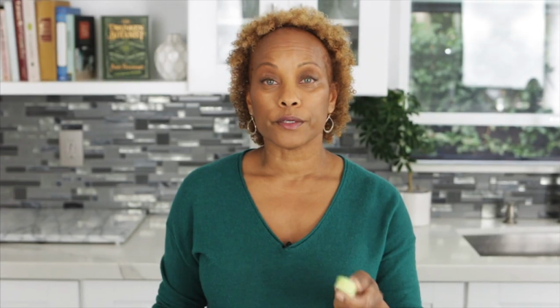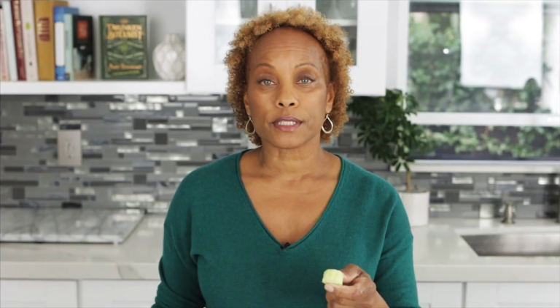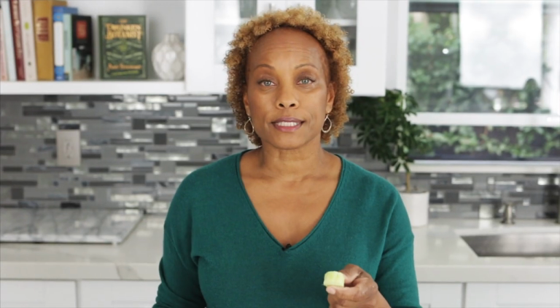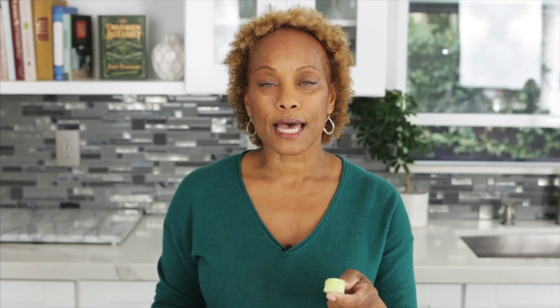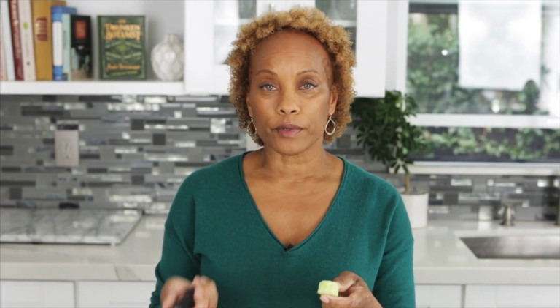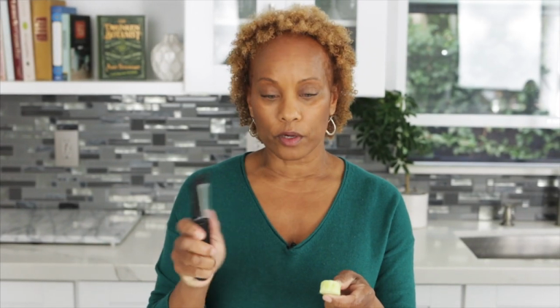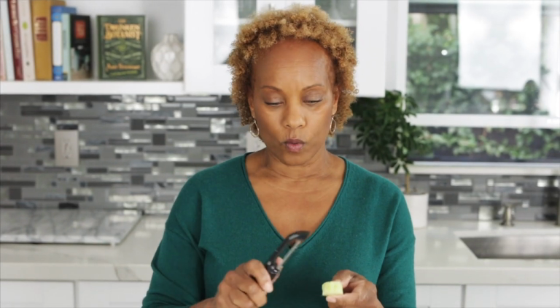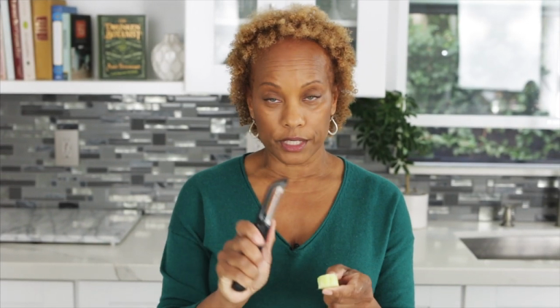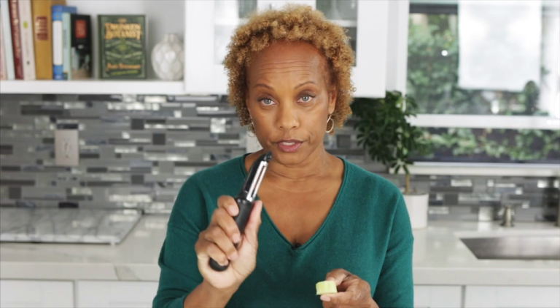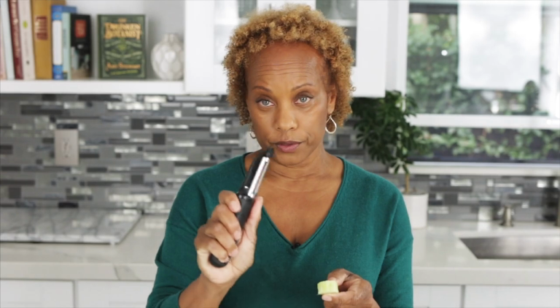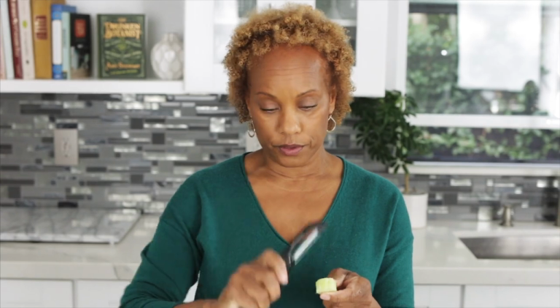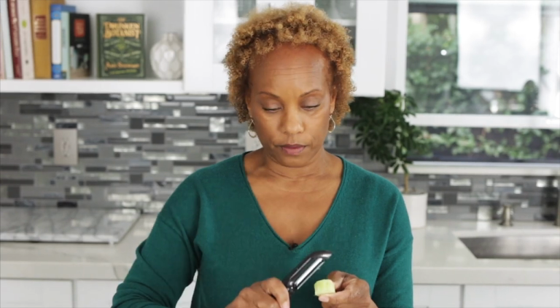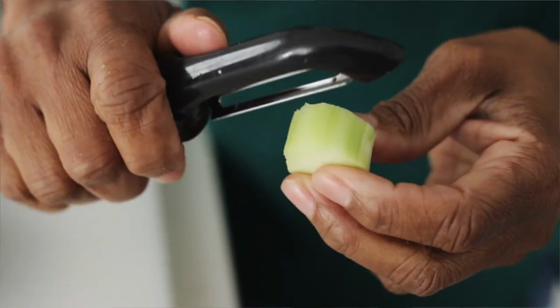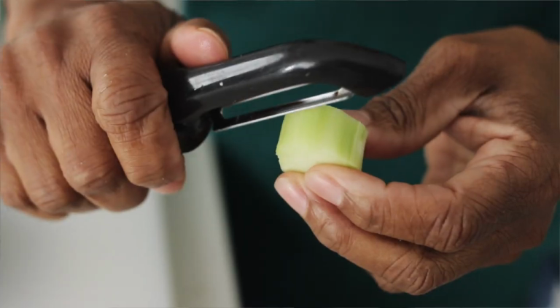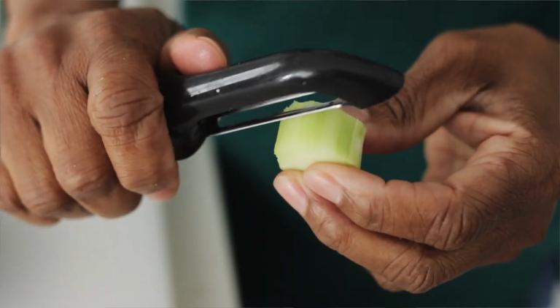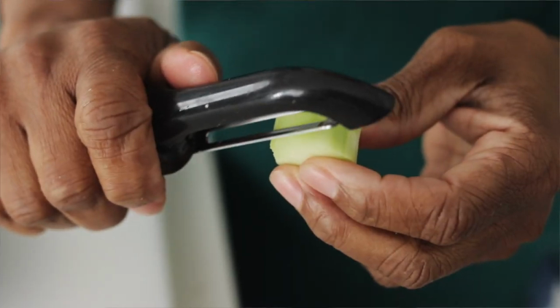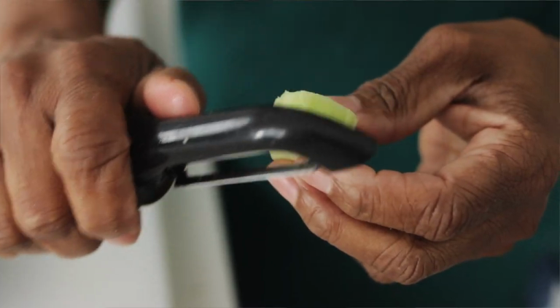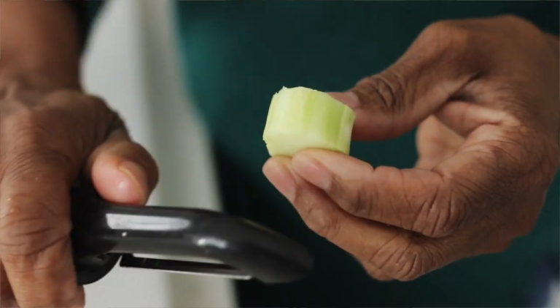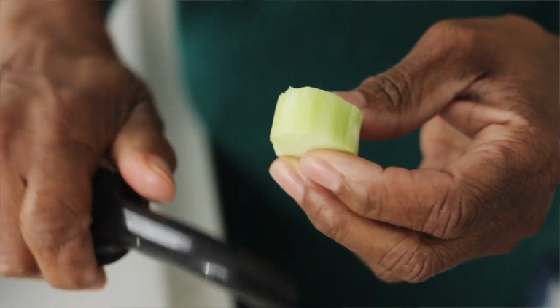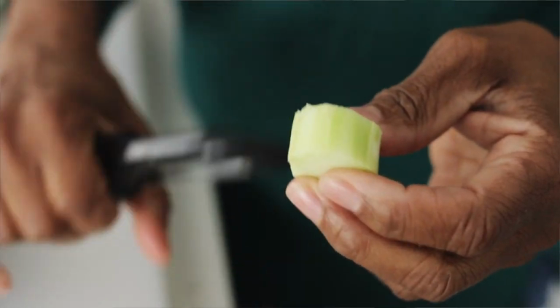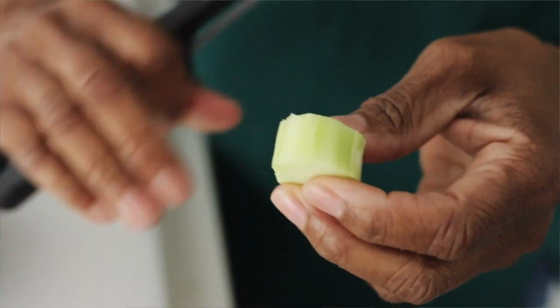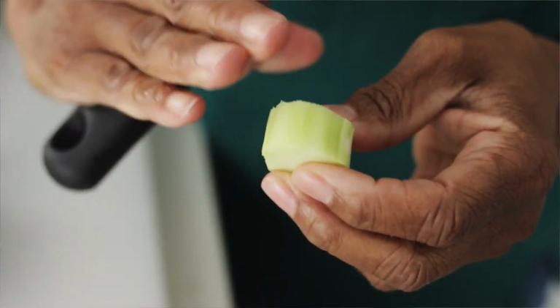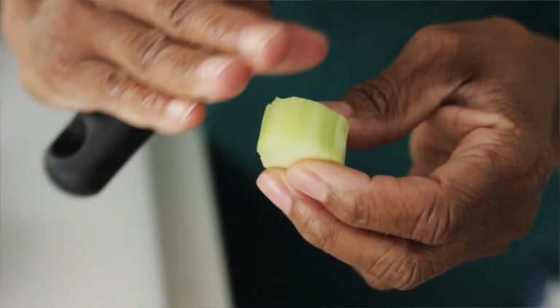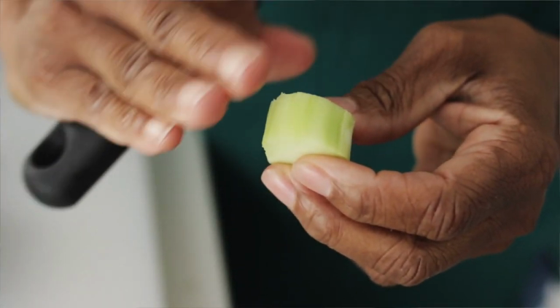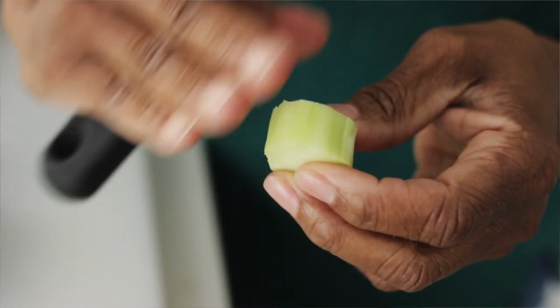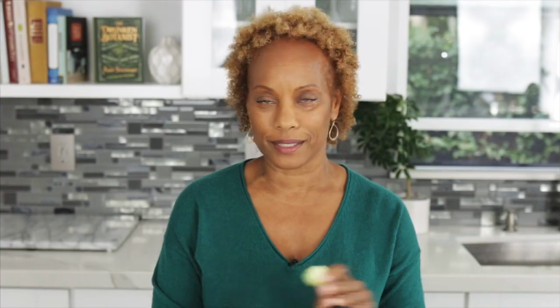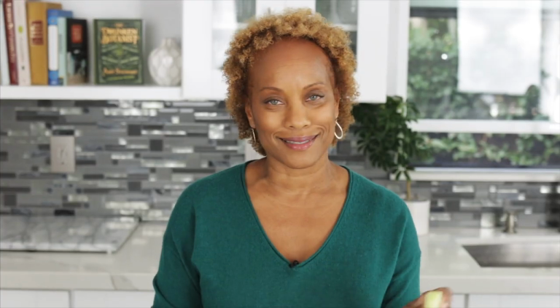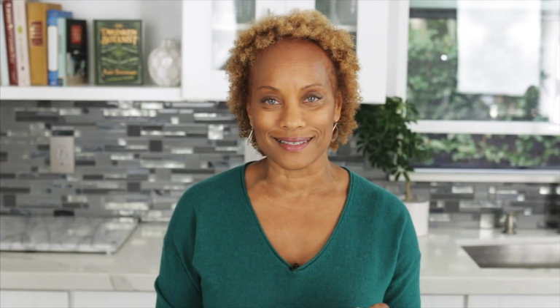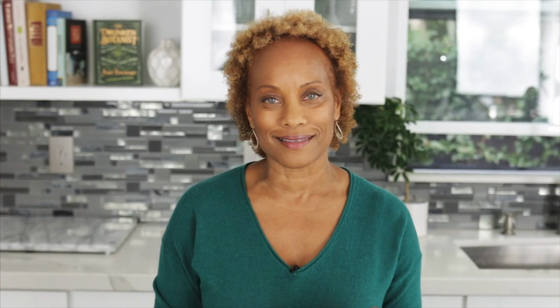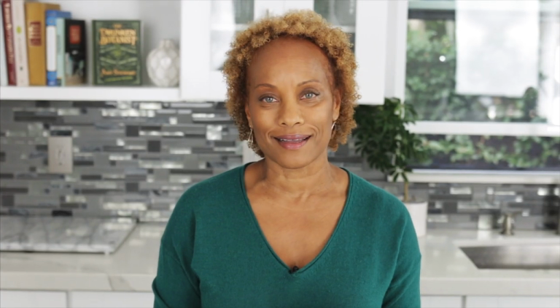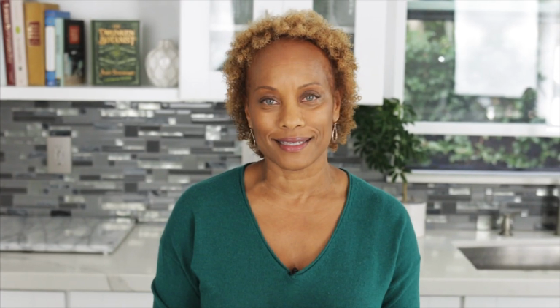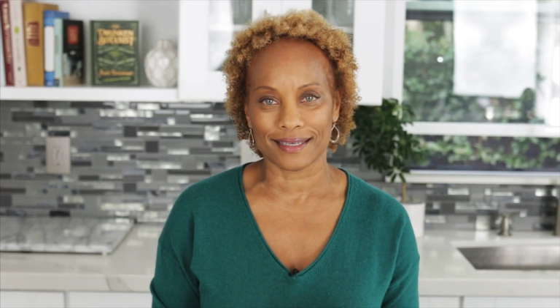To use the stem, you're going to want to use a peeler and shave off that woody part, because it is not tasty.